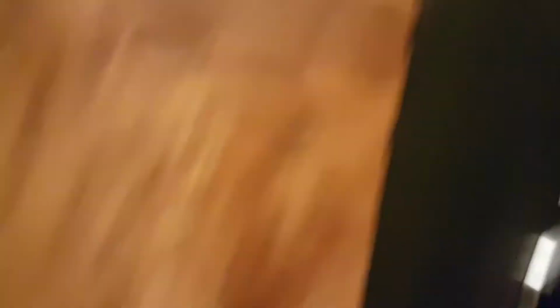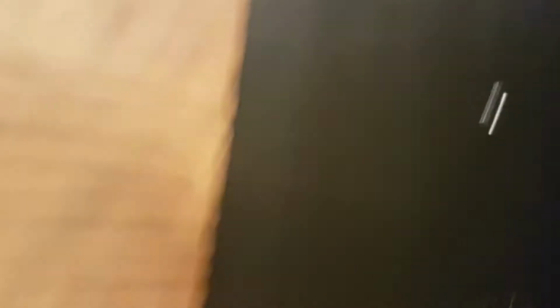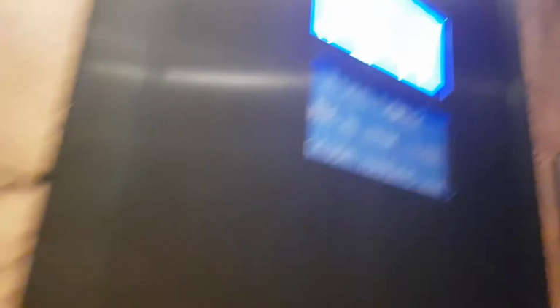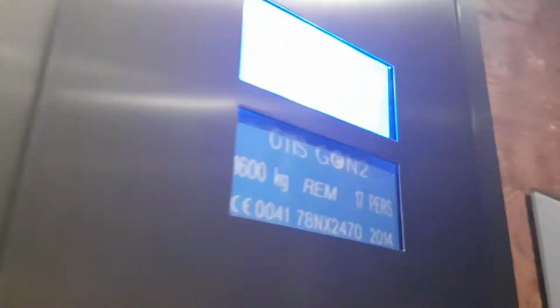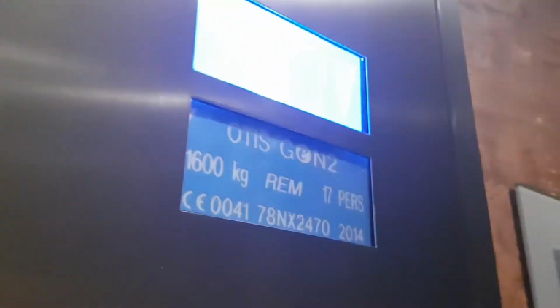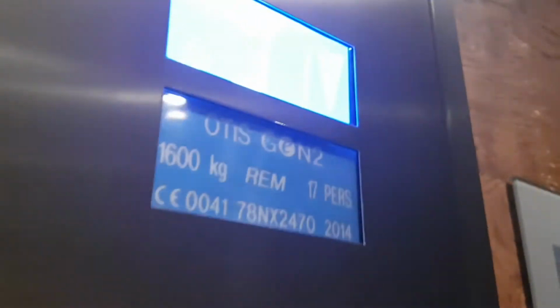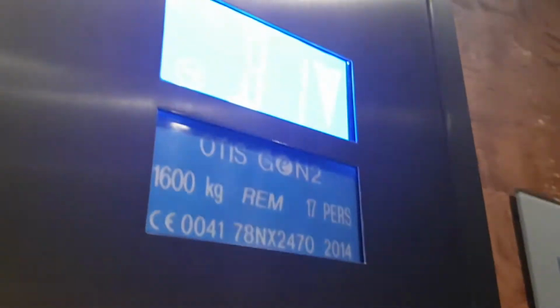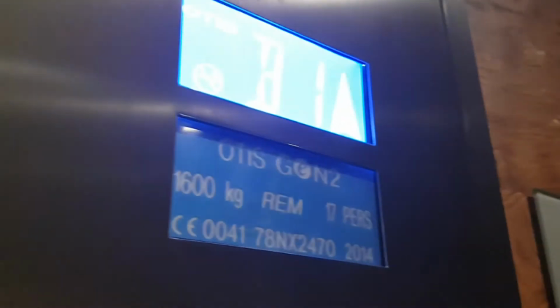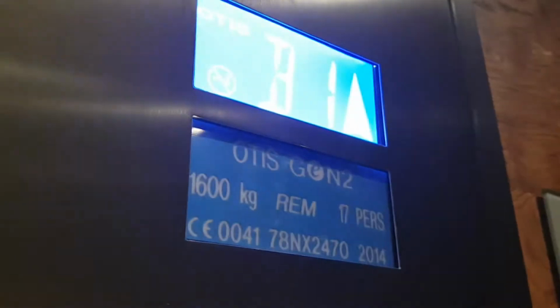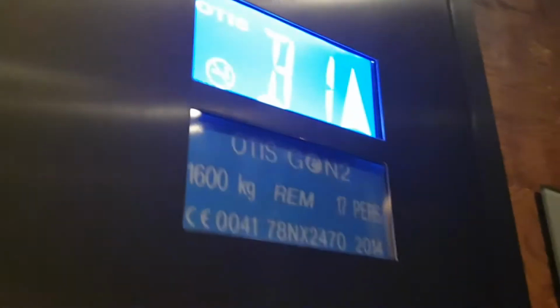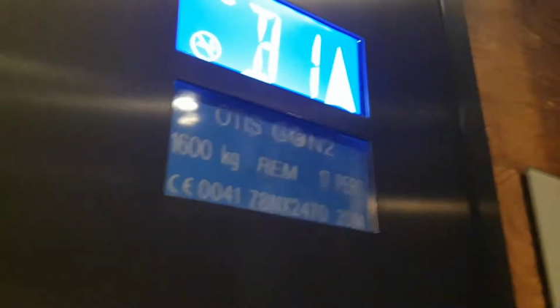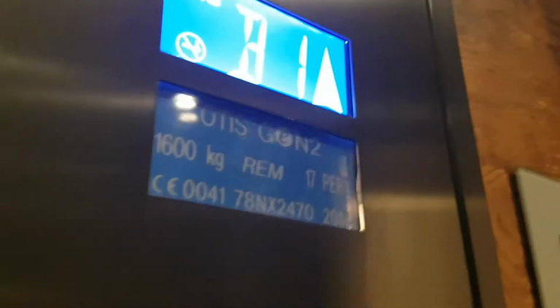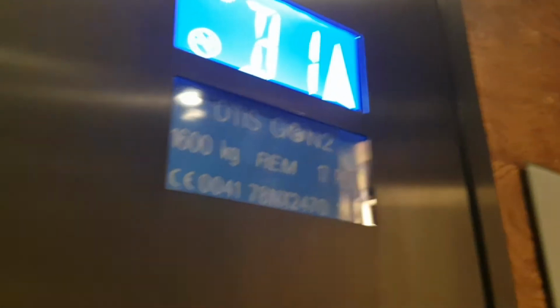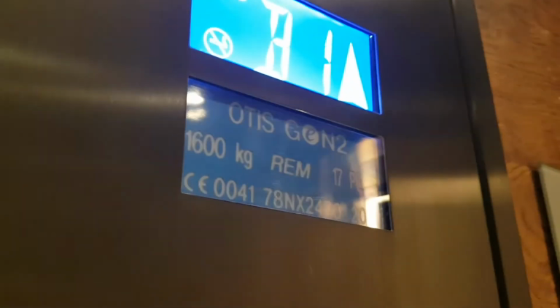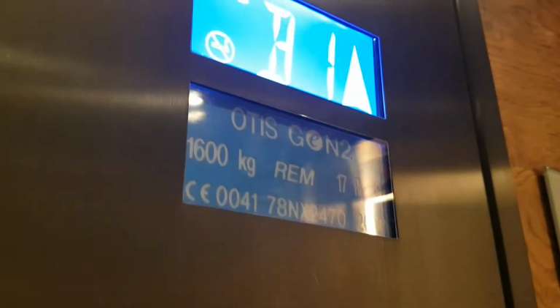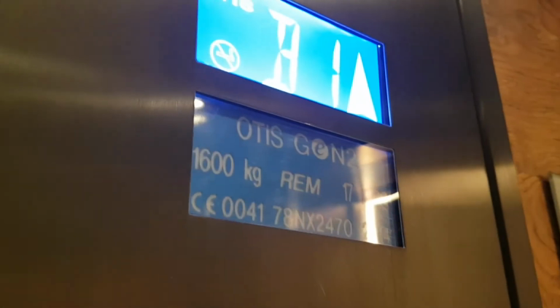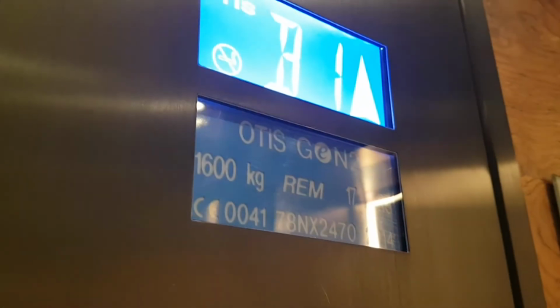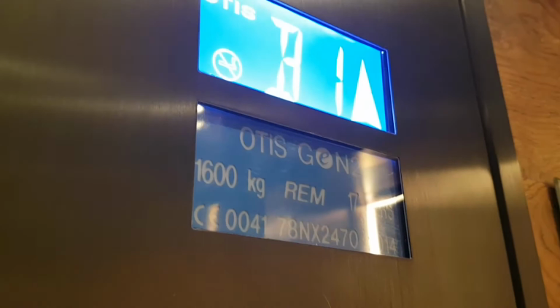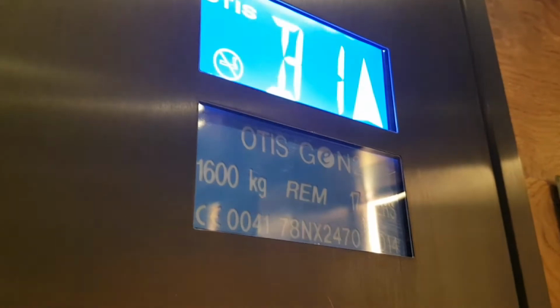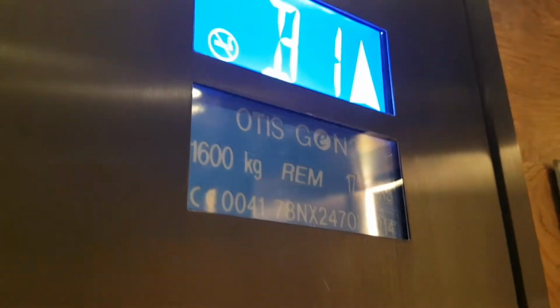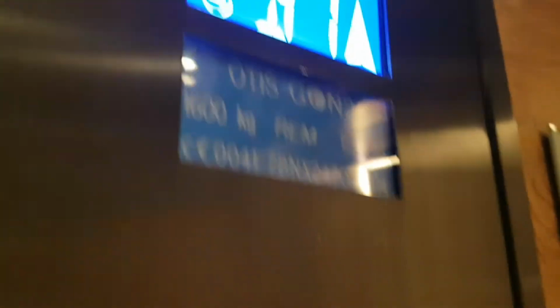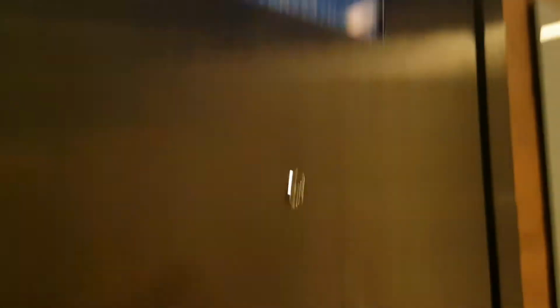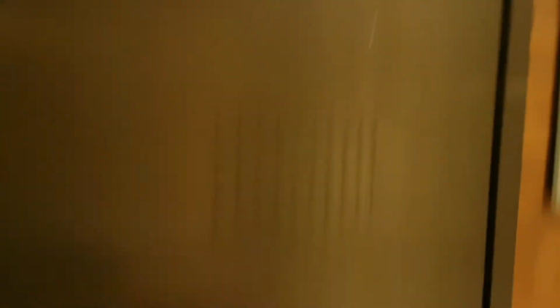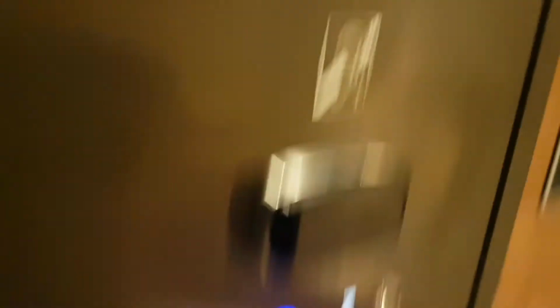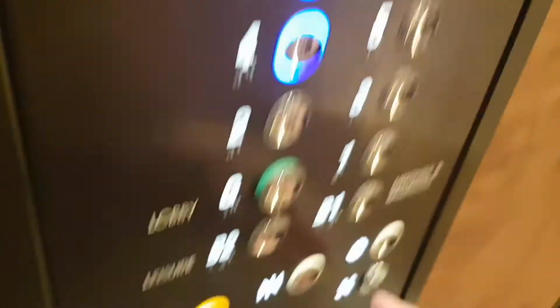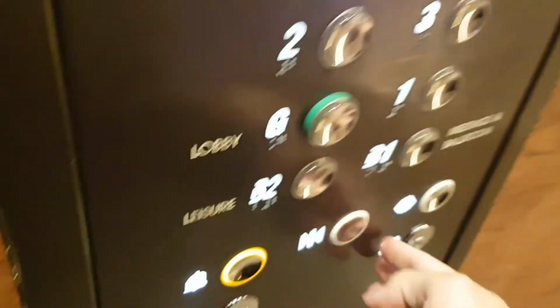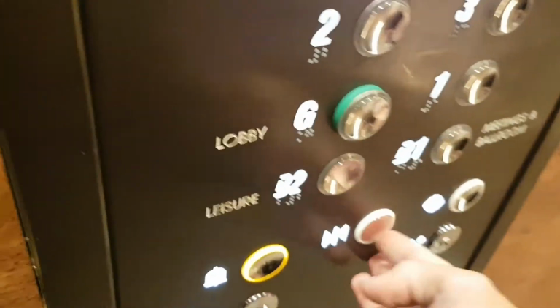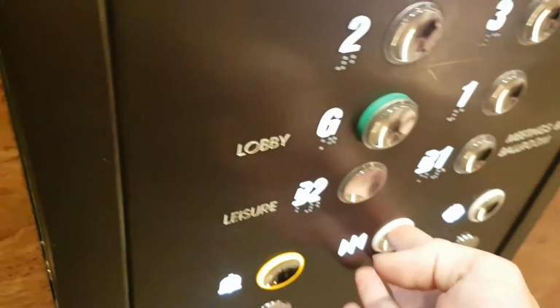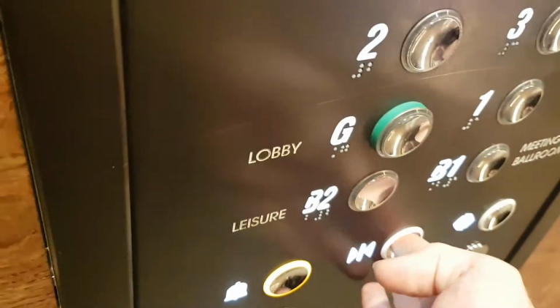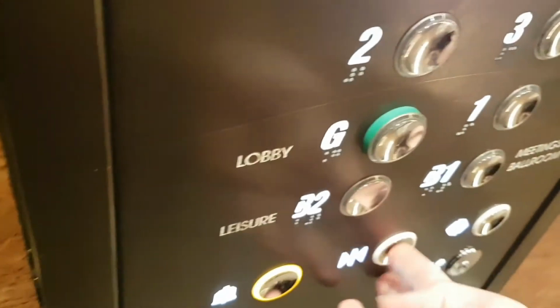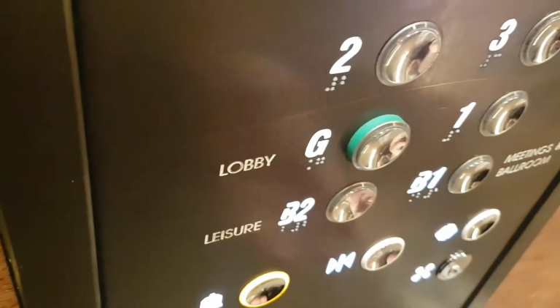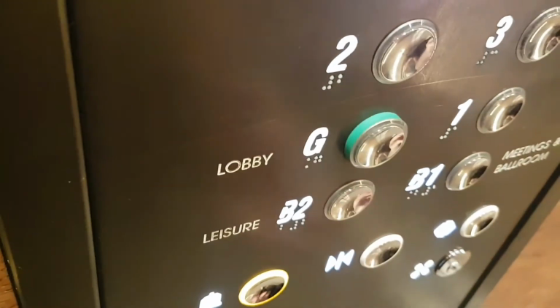Let's notice Jantulu. Capacity 600 kilos, 17 persons. Built in 2014.